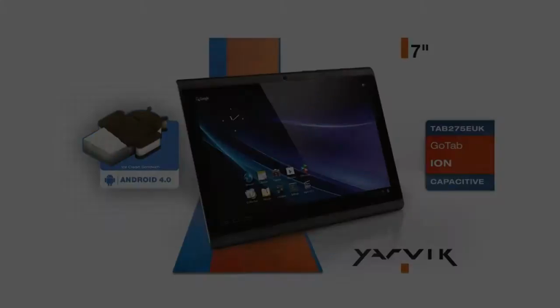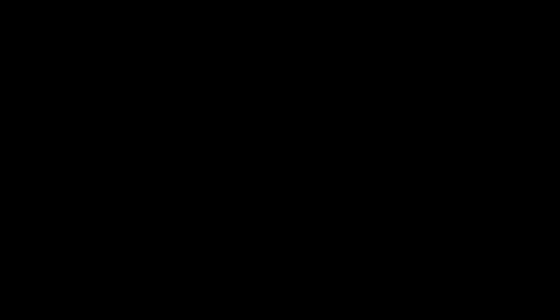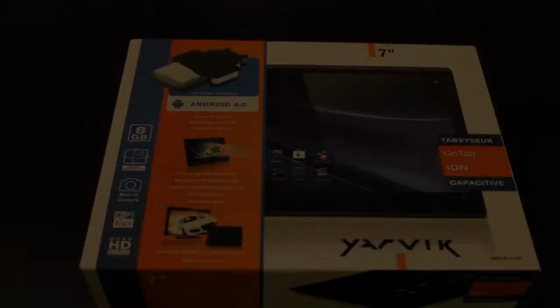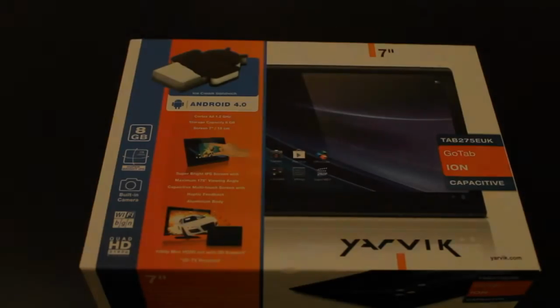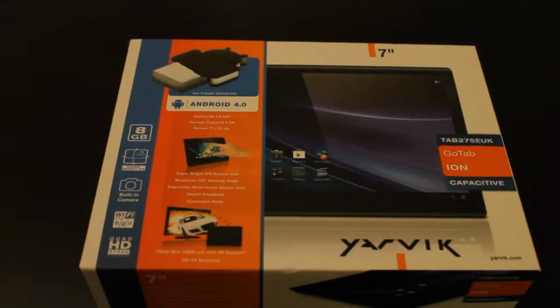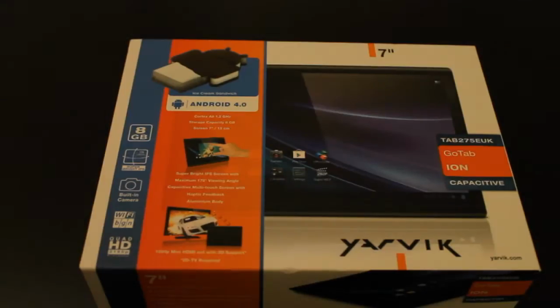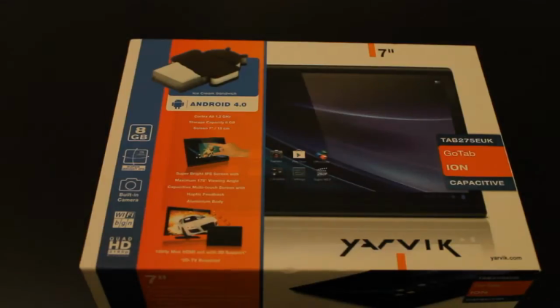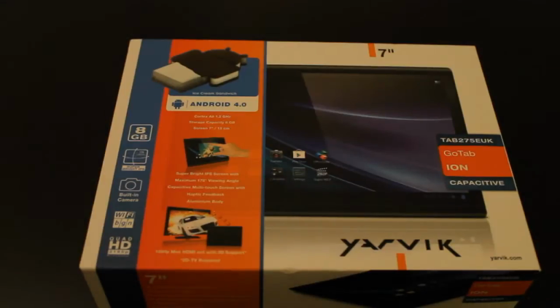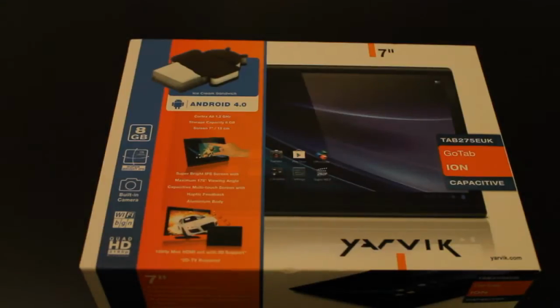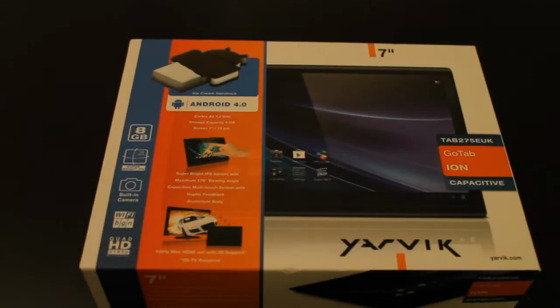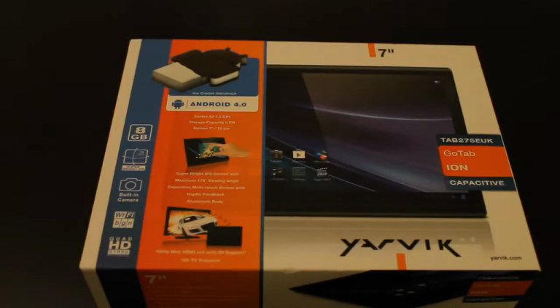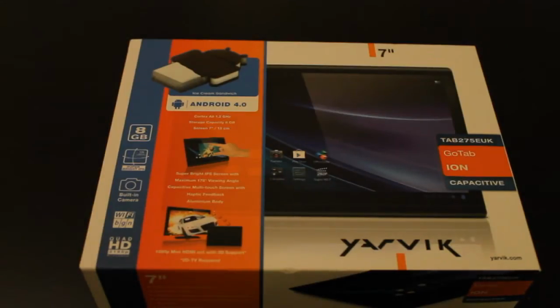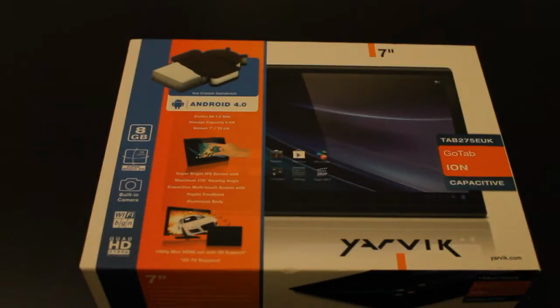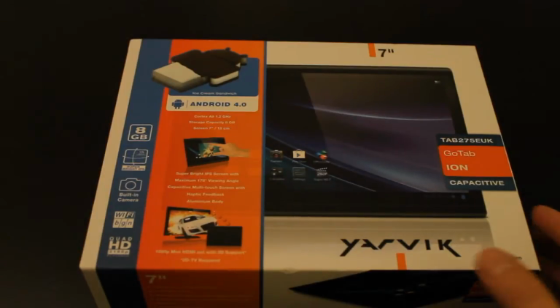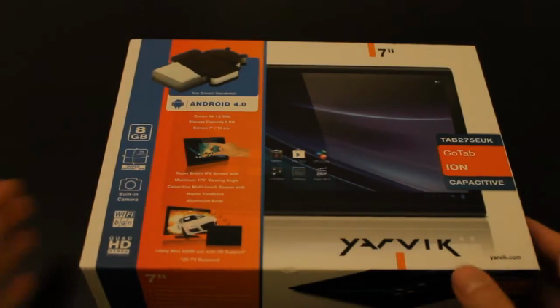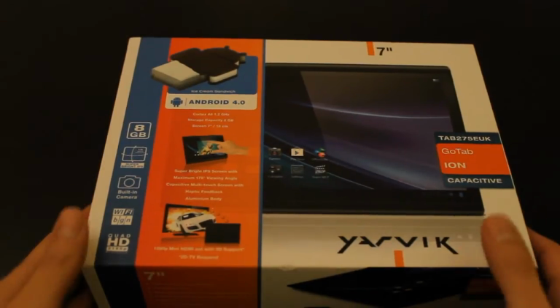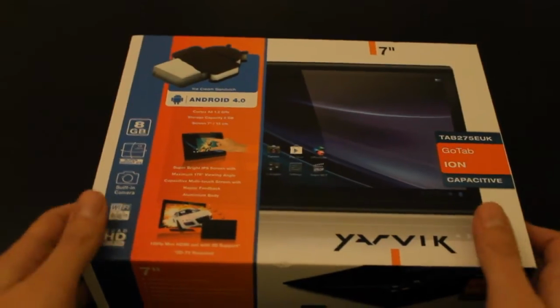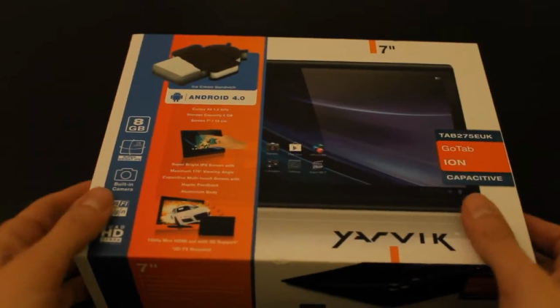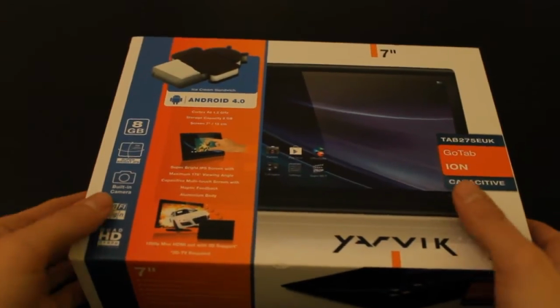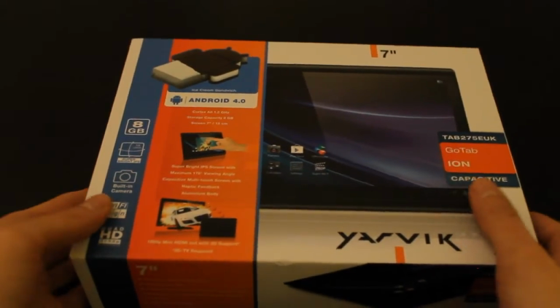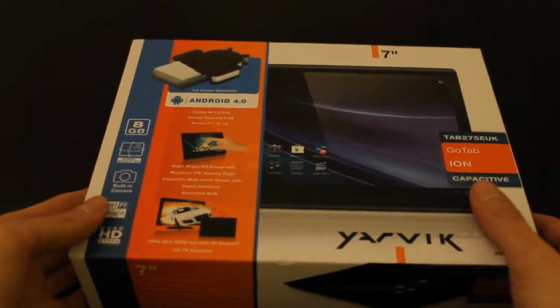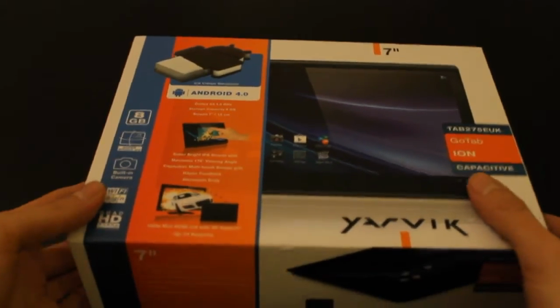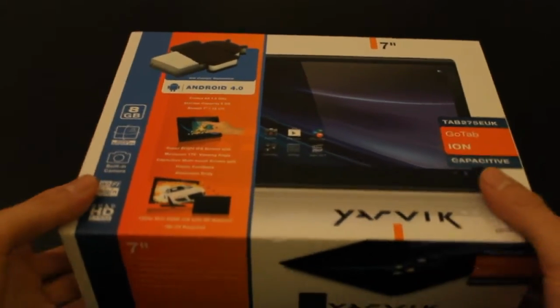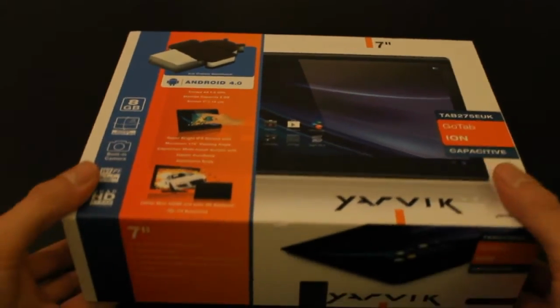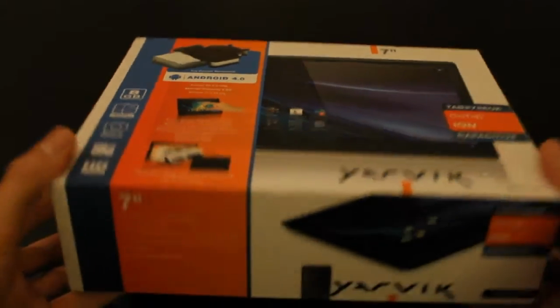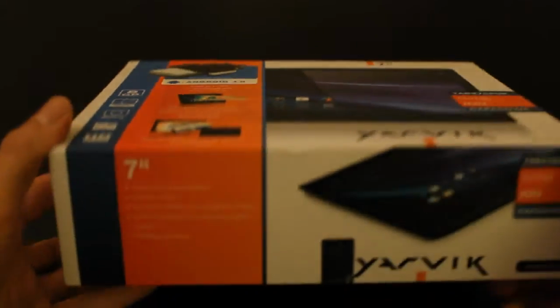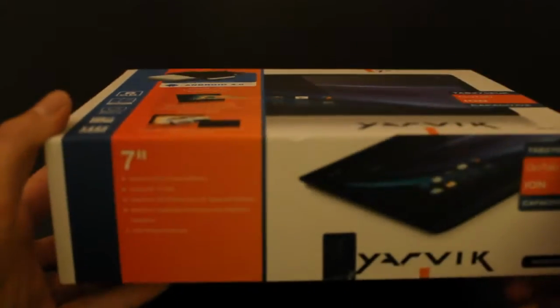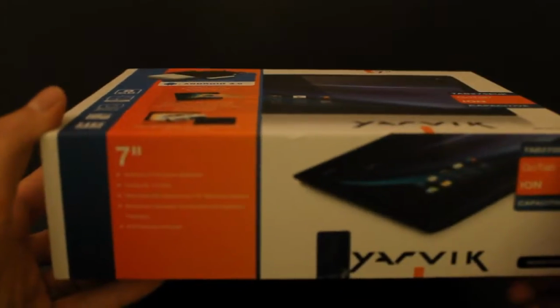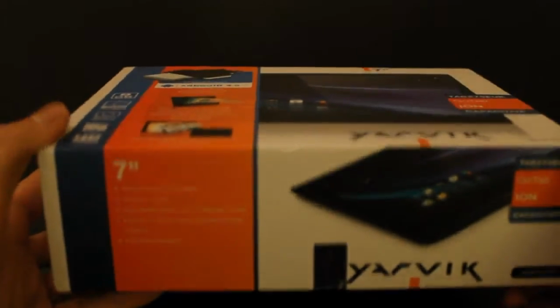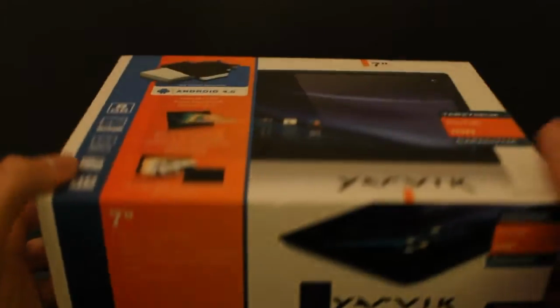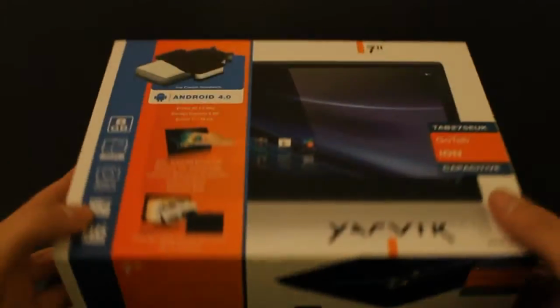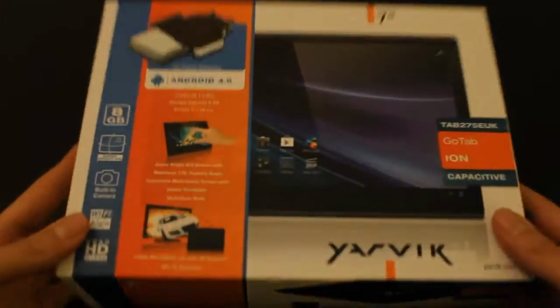Hi guys, today I'll be unboxing the YARVIC GOTAB ION.